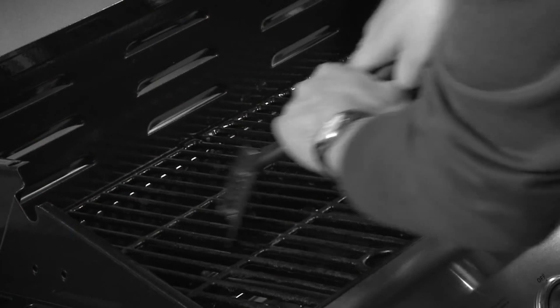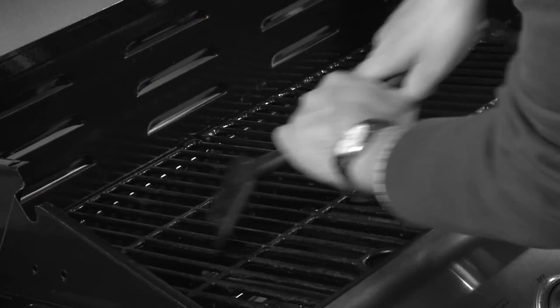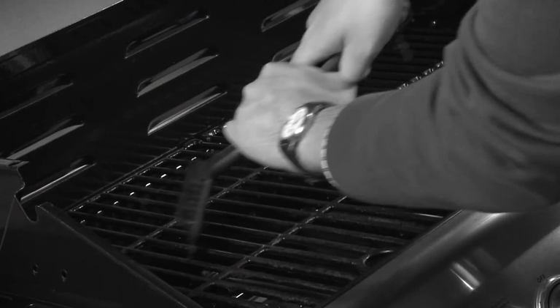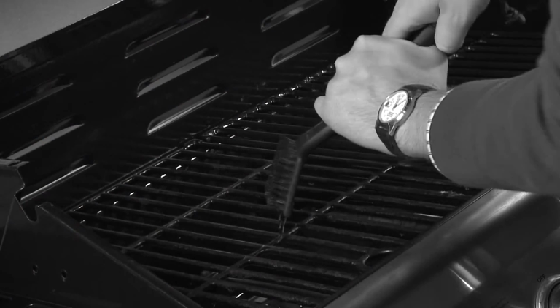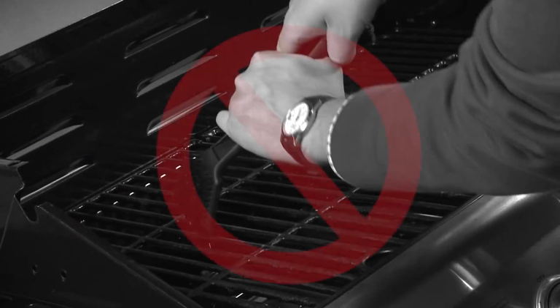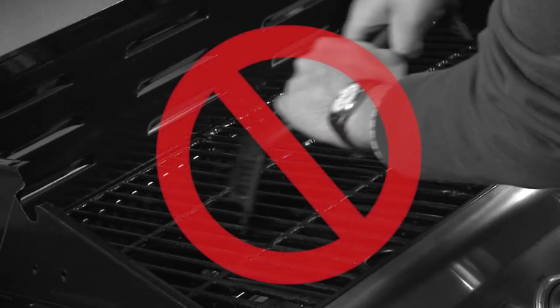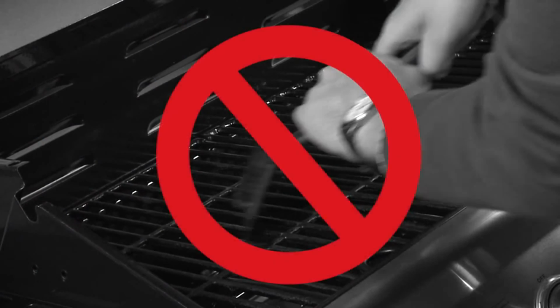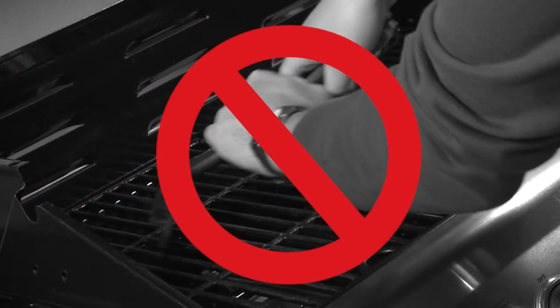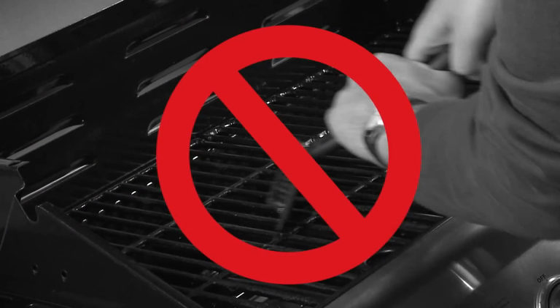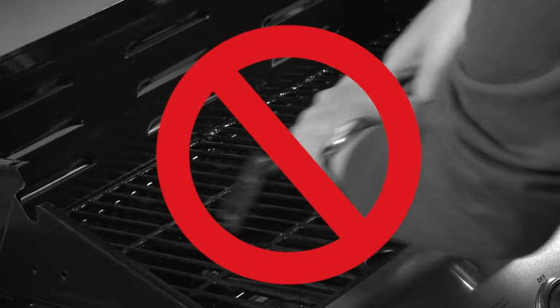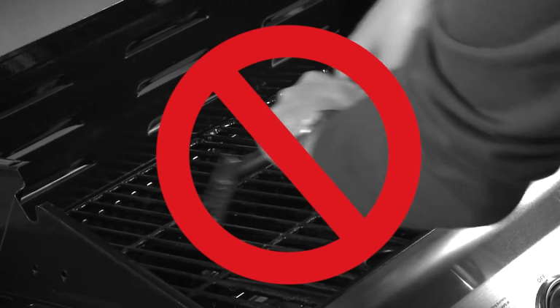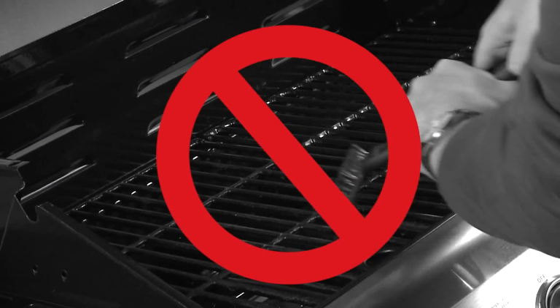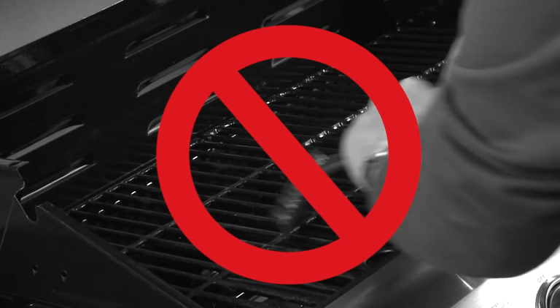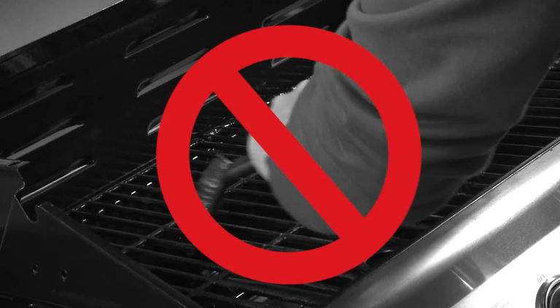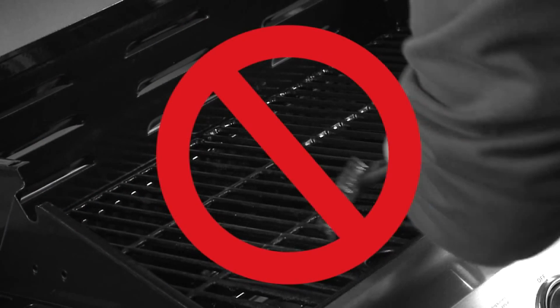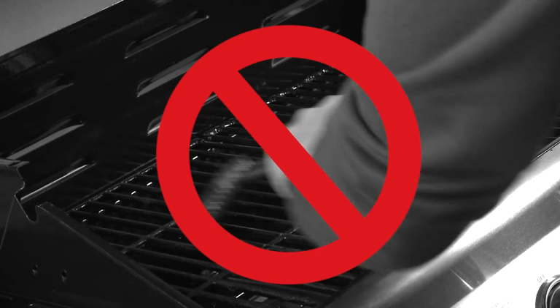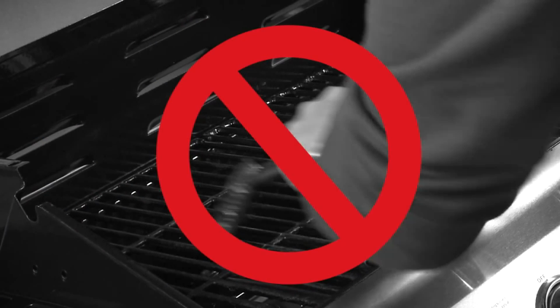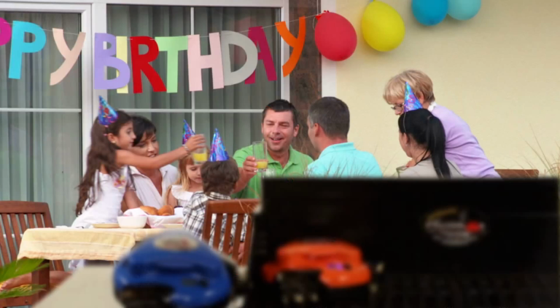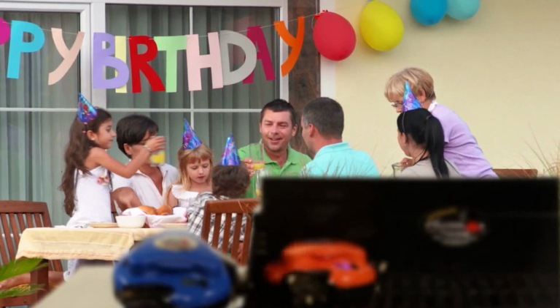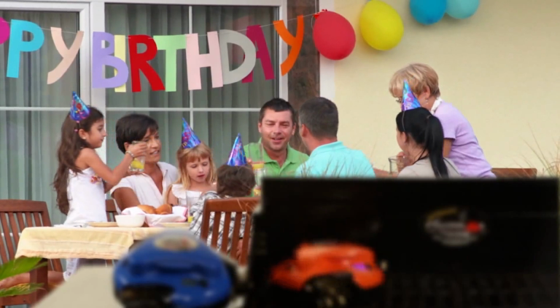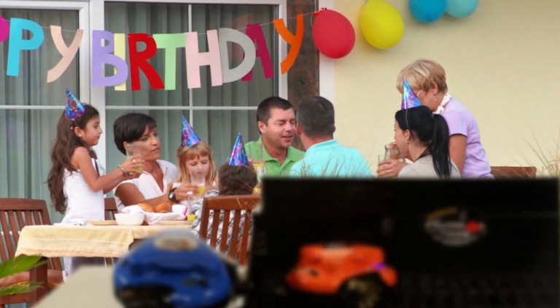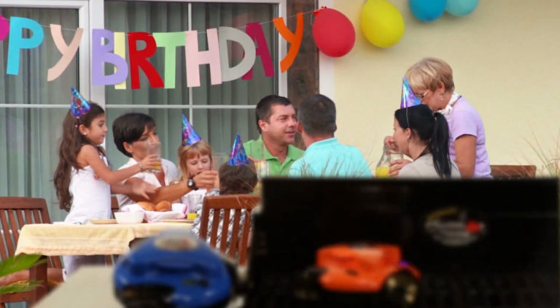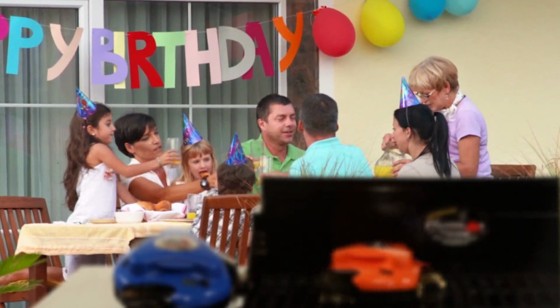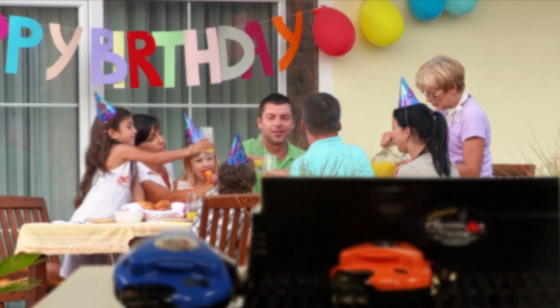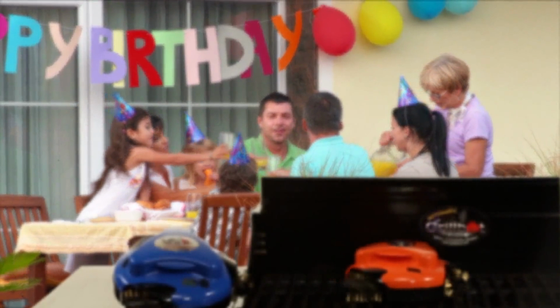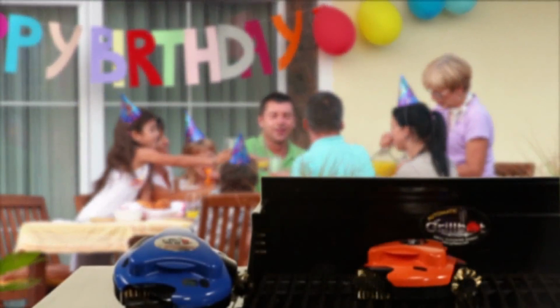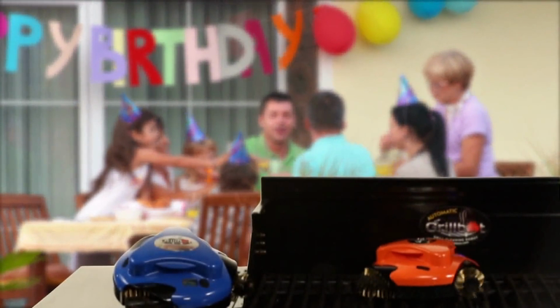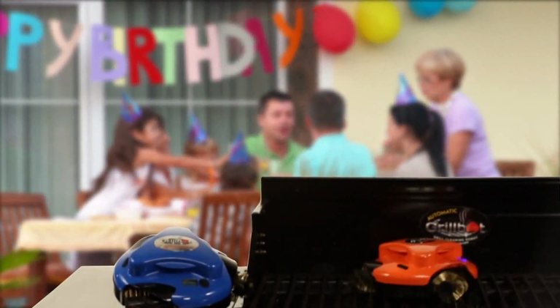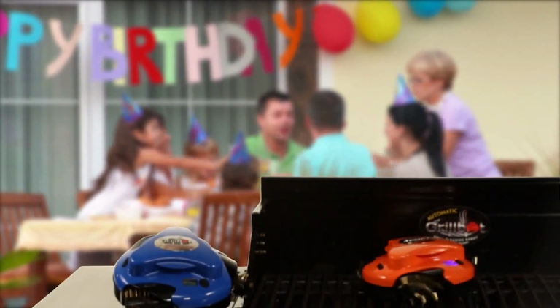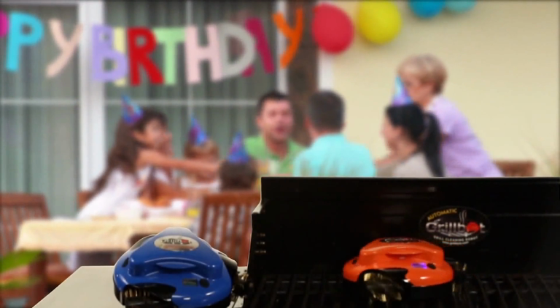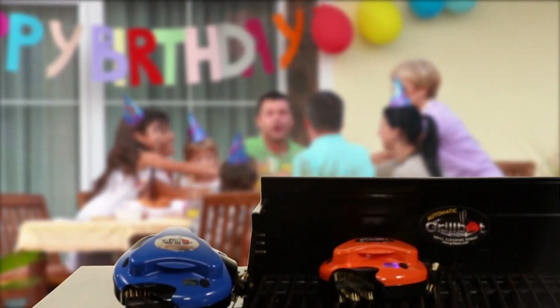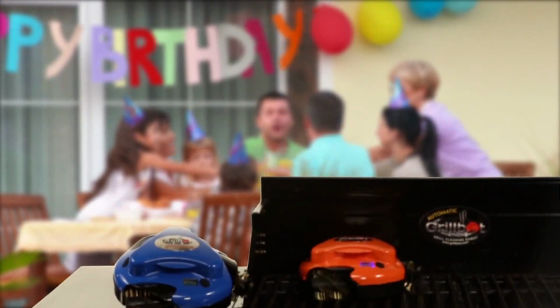Say goodbye to the scraping and brushing that takes the fun out of grilling, and say hello to GrillBot, the grill cleaning robot.